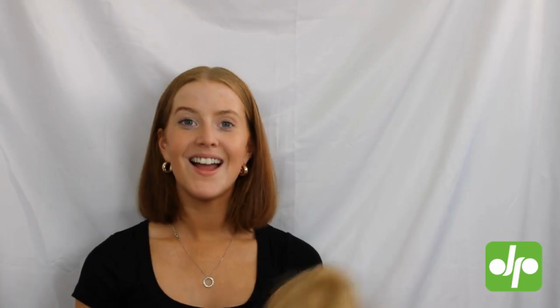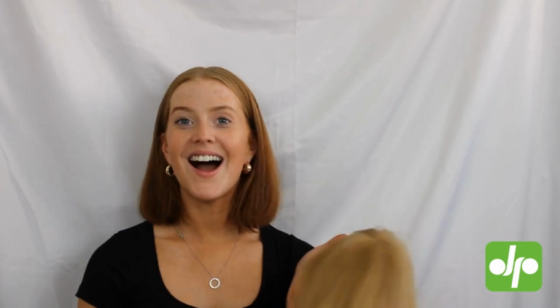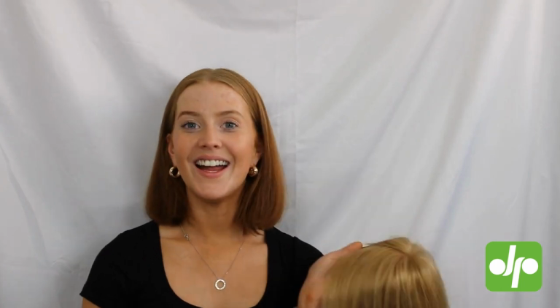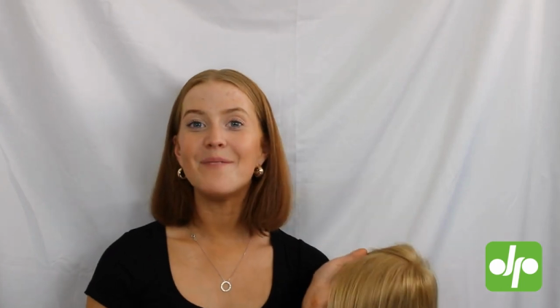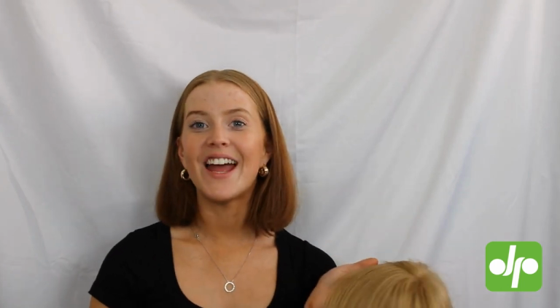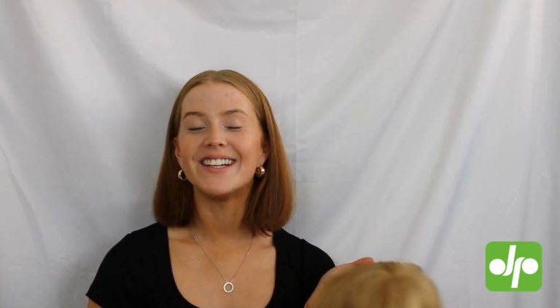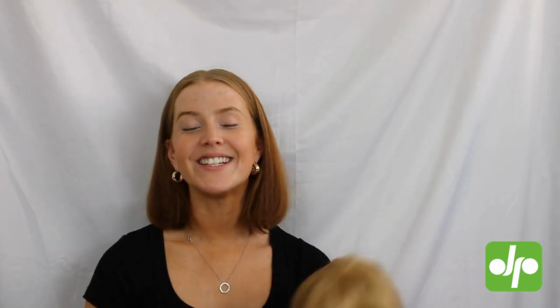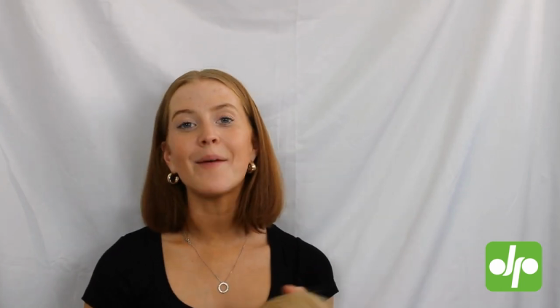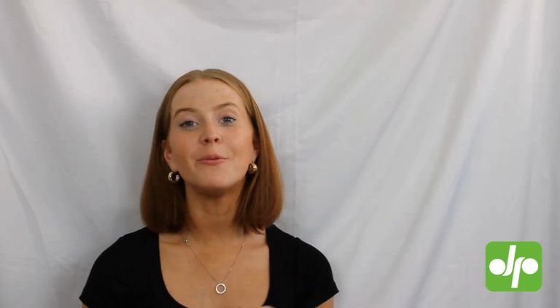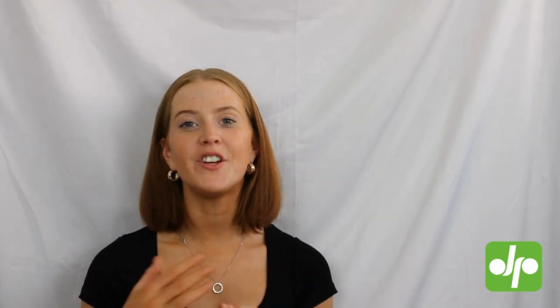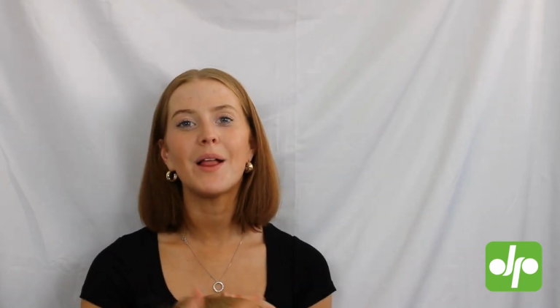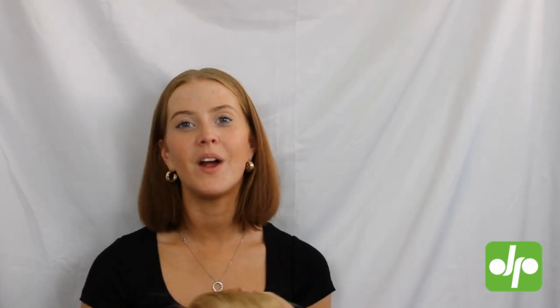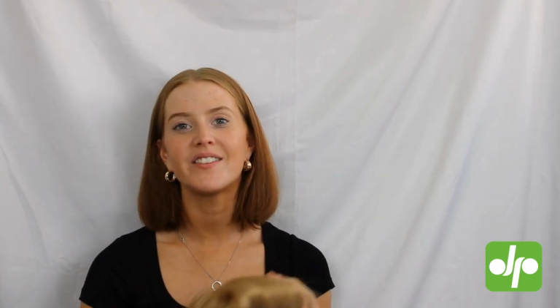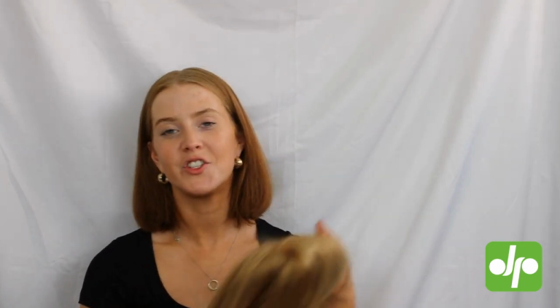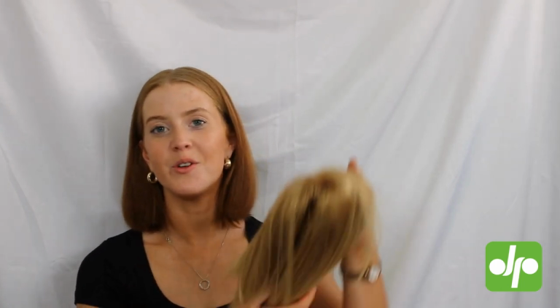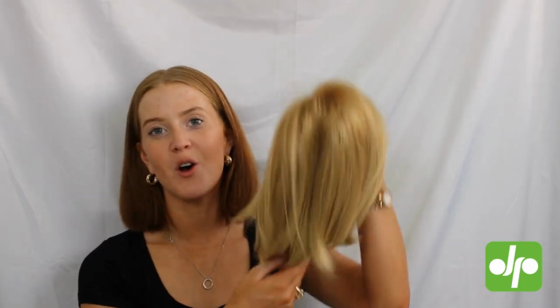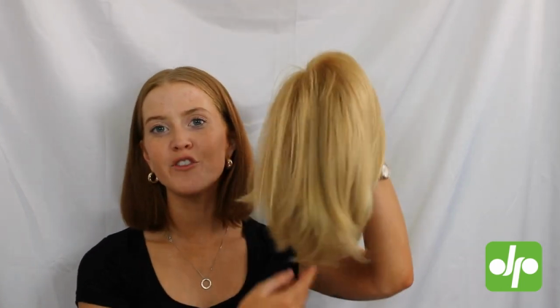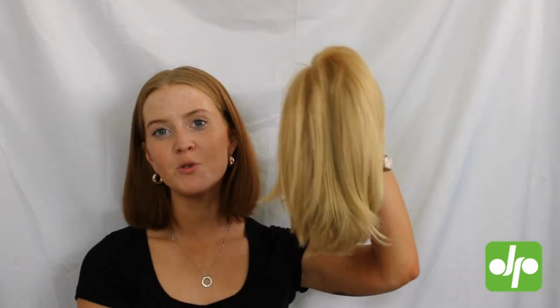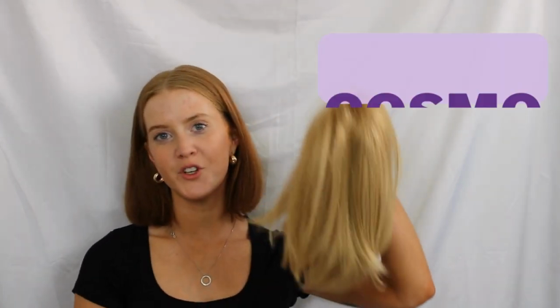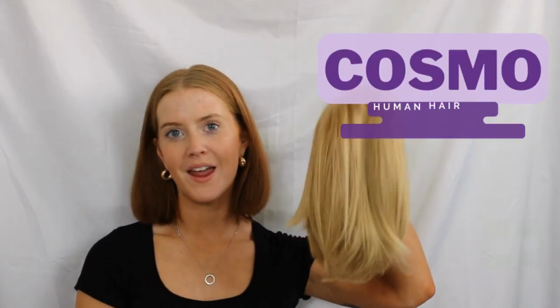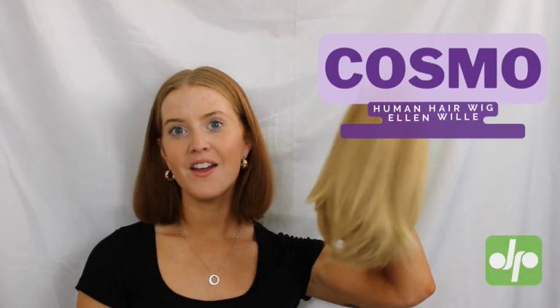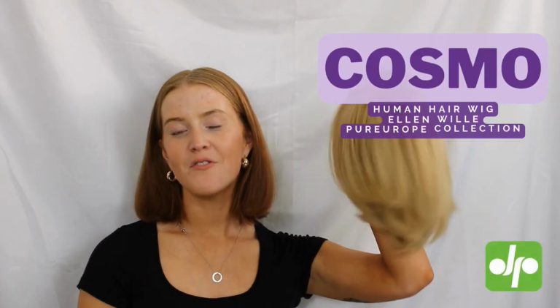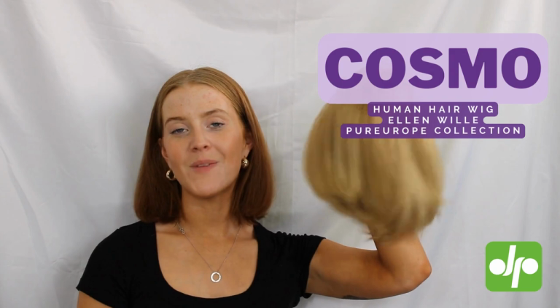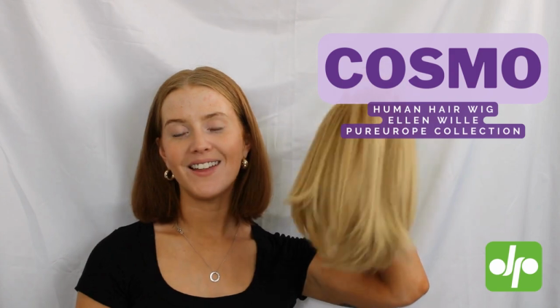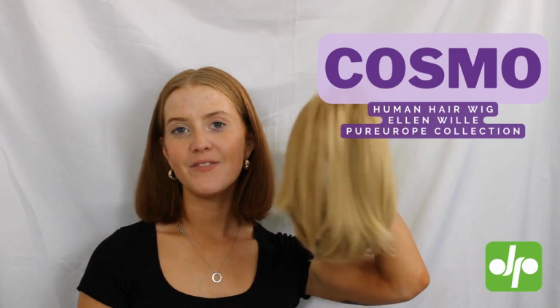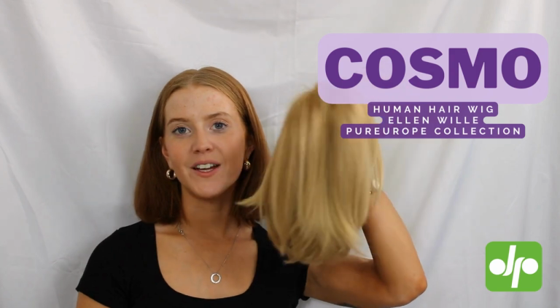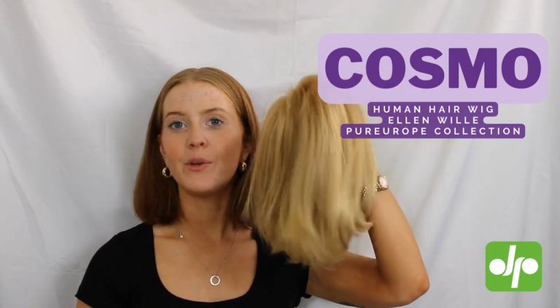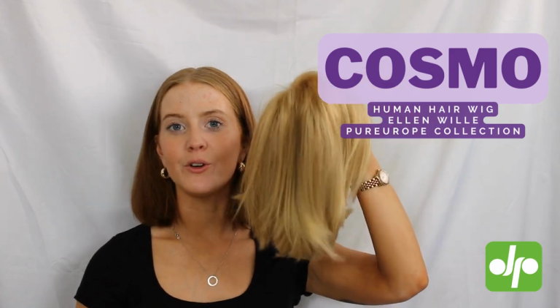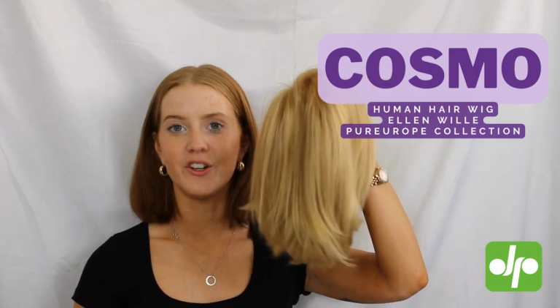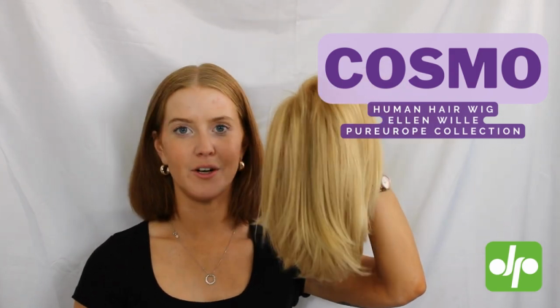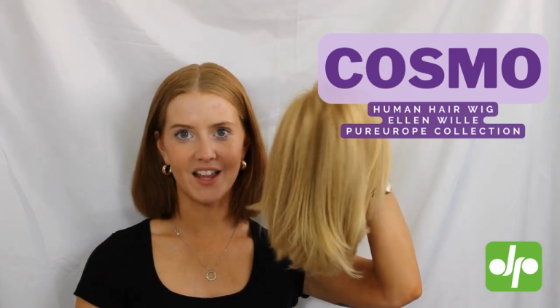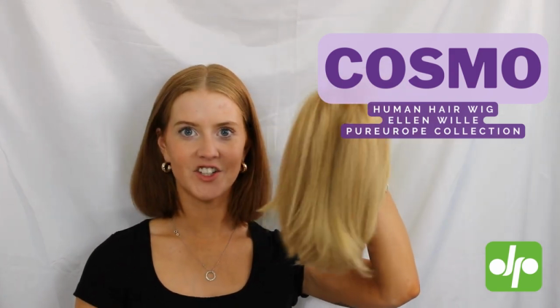Hi, I'm Jen and today I'm here with Judy Plum Wigs to show you the Cosmo 2 wig from the Eileen Villa Pure Europe collection.